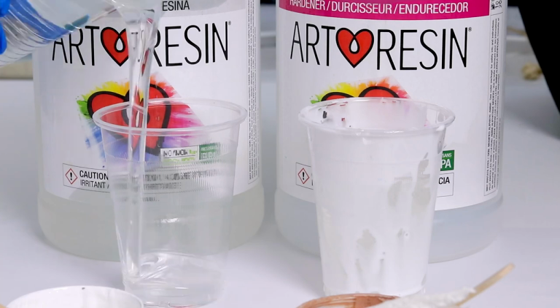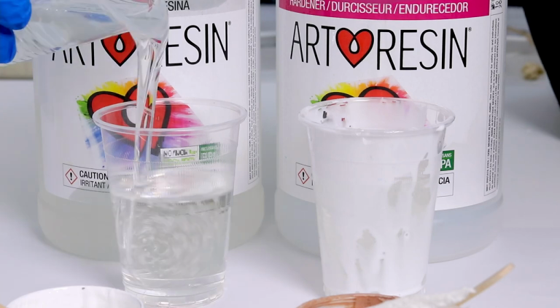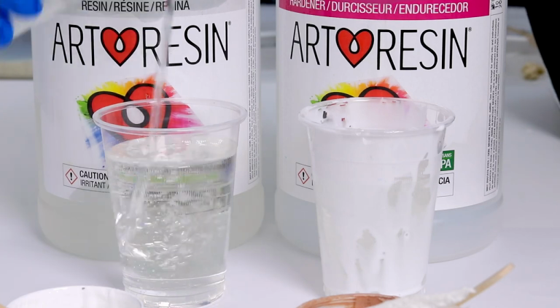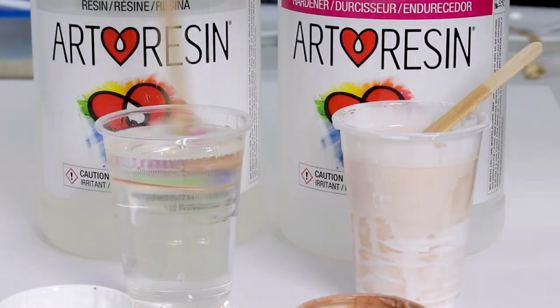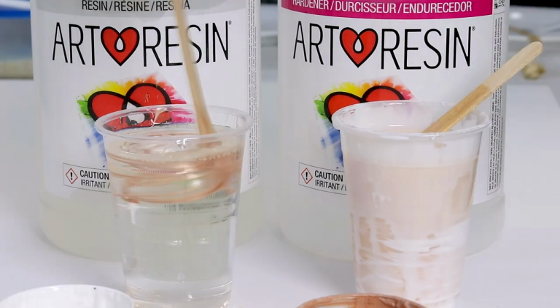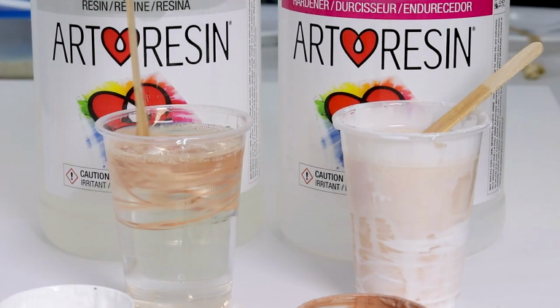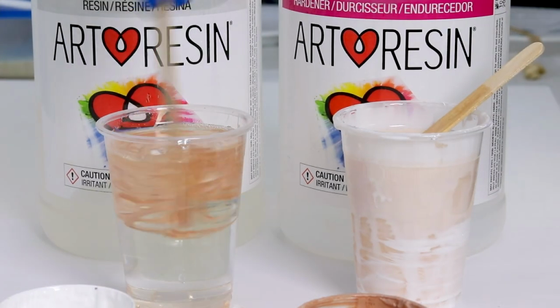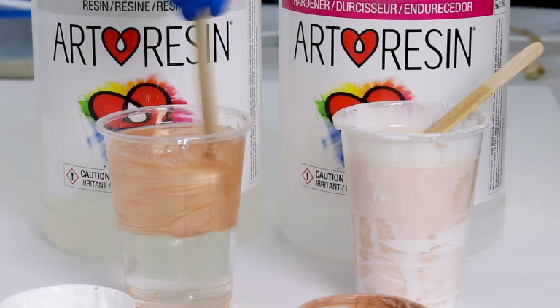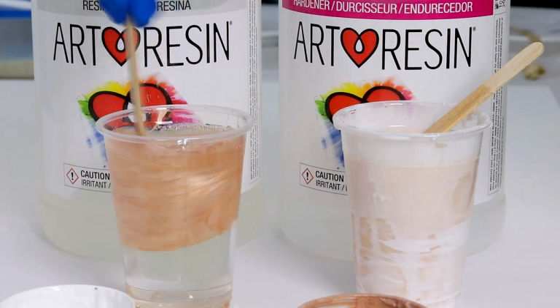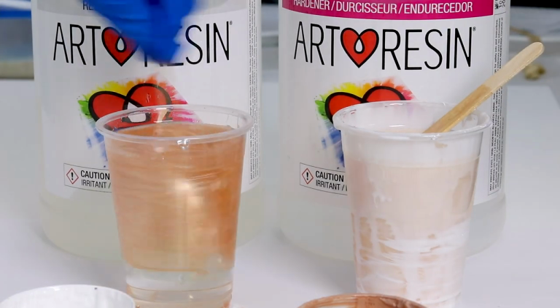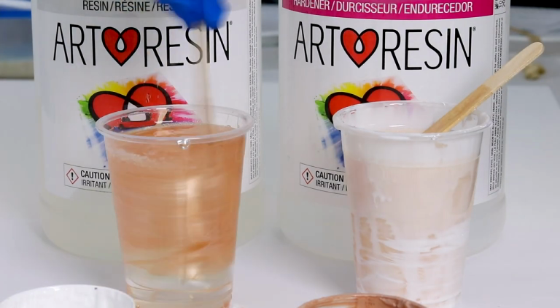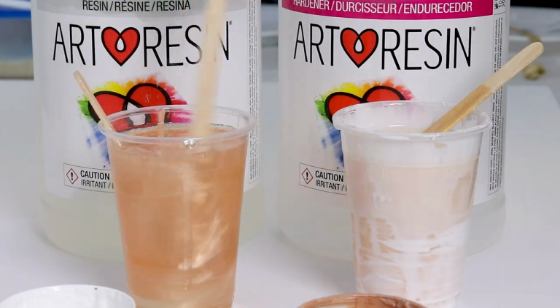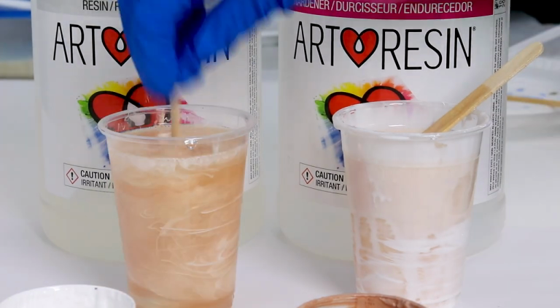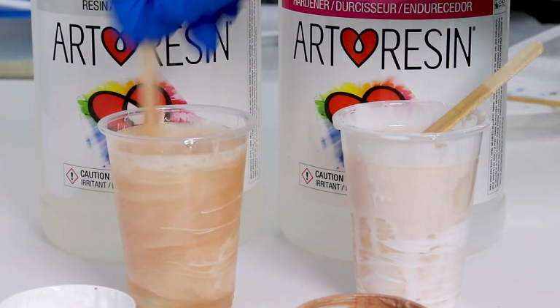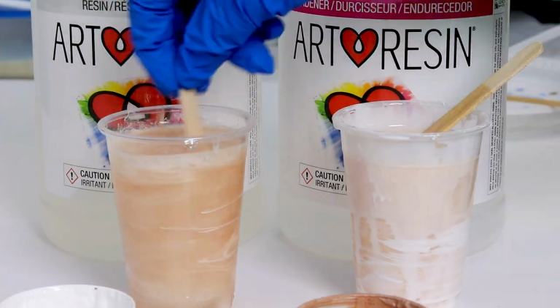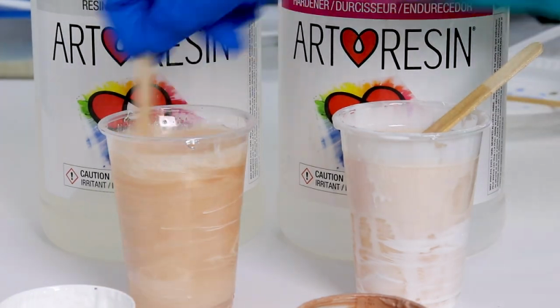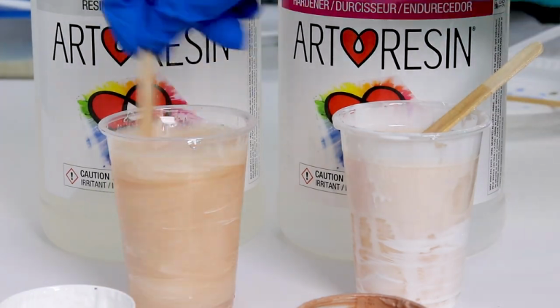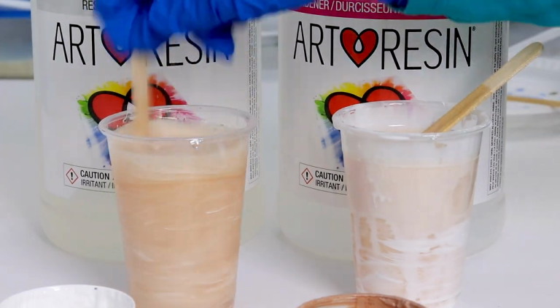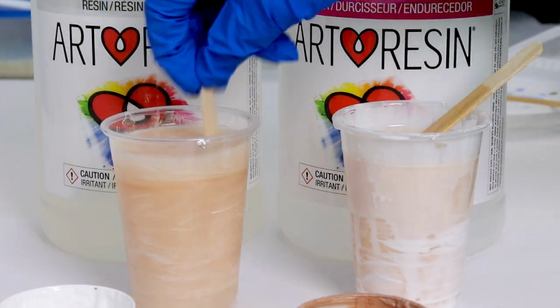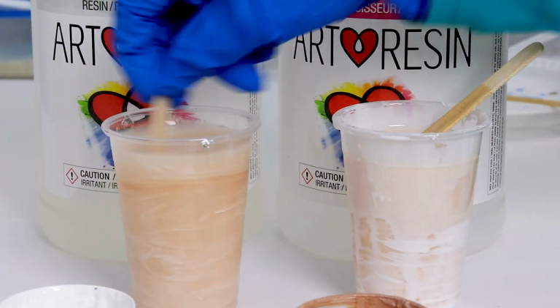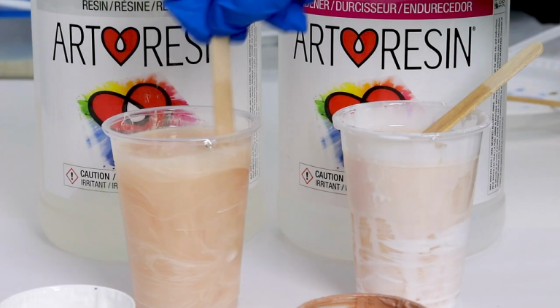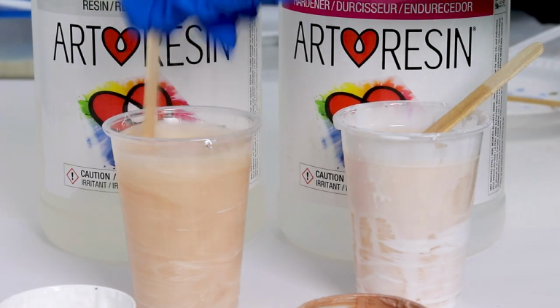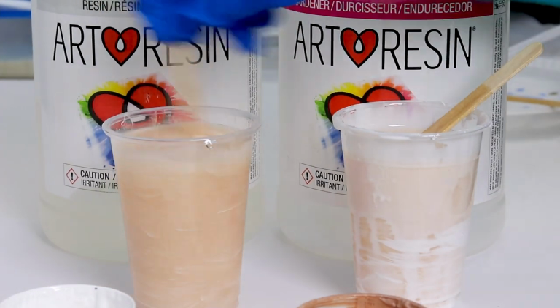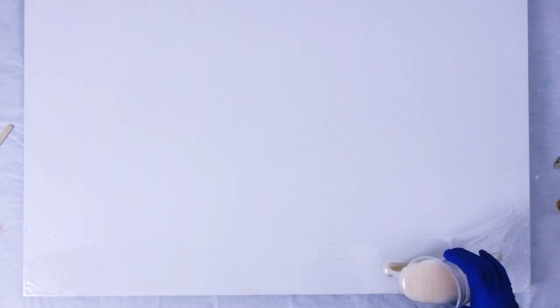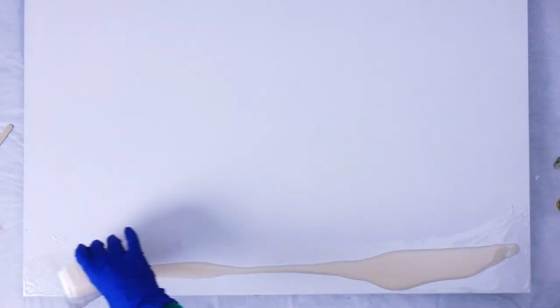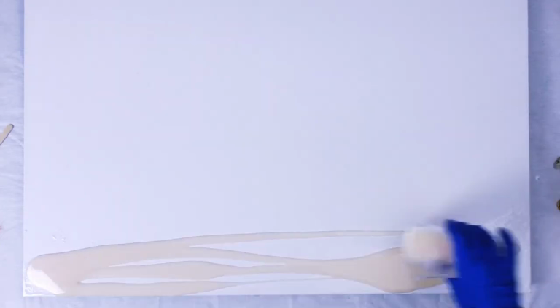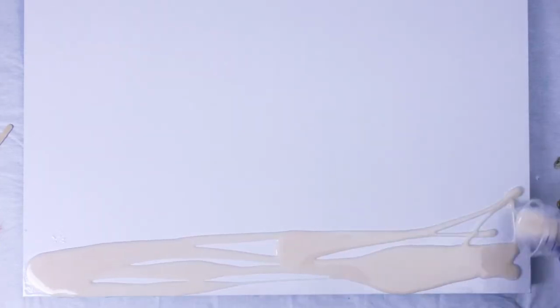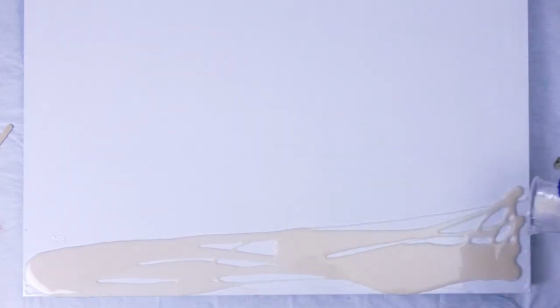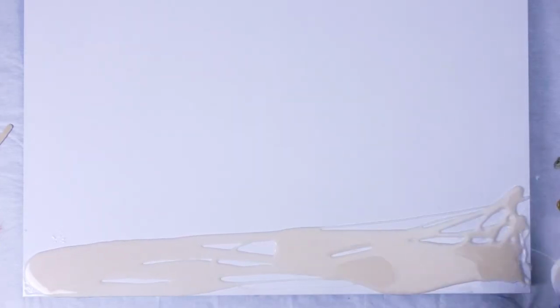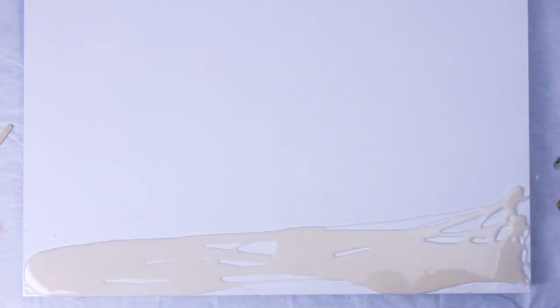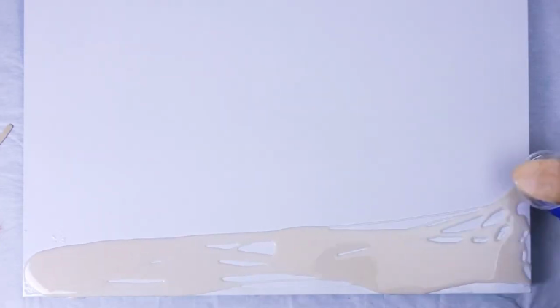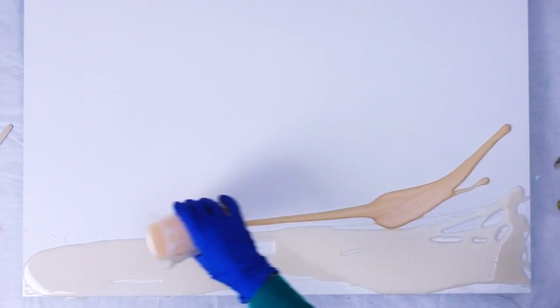In this resin tutorial today I'll demonstrate how I created a beach scene. My name's Michelle Tracy.